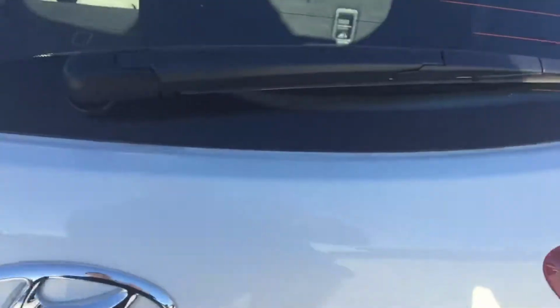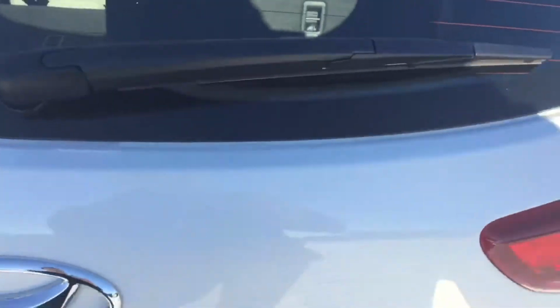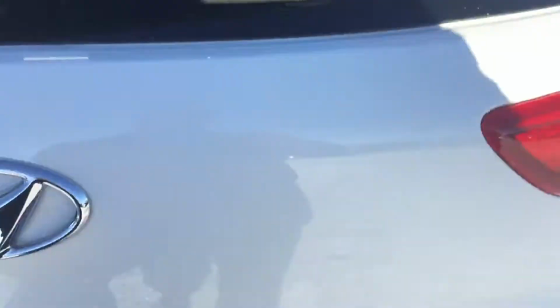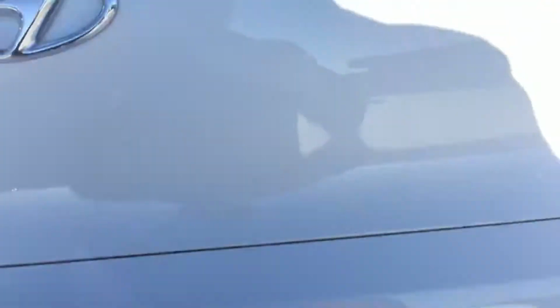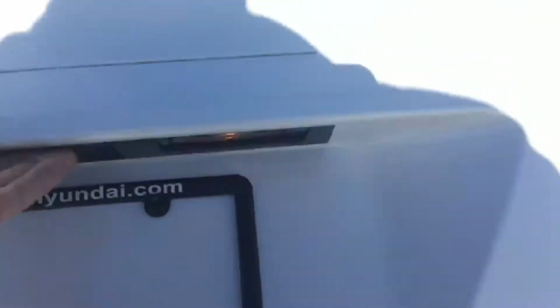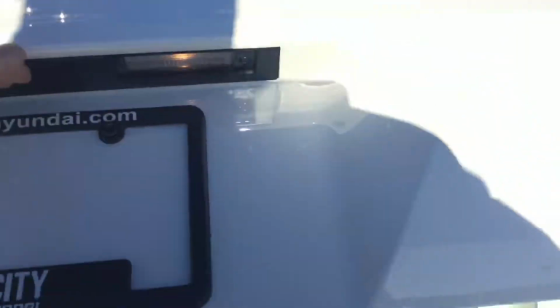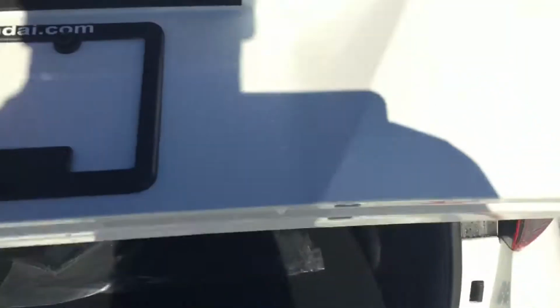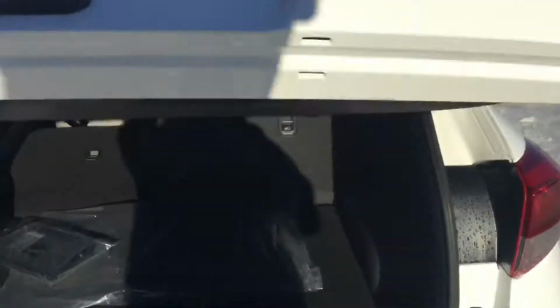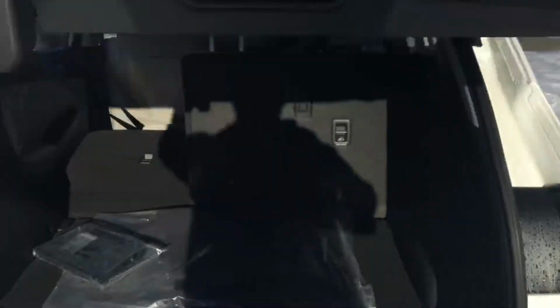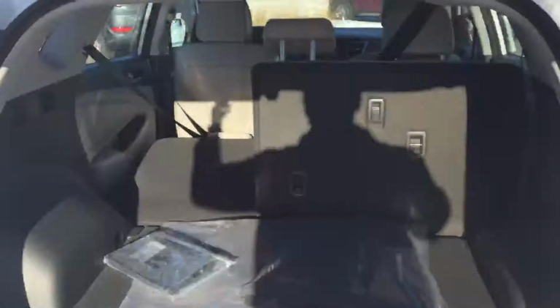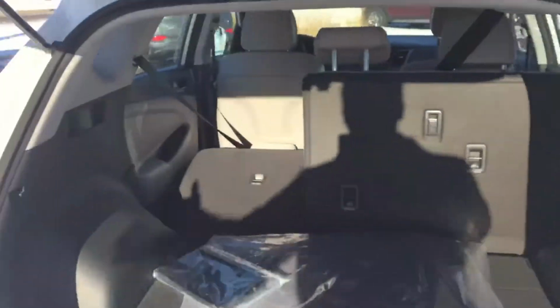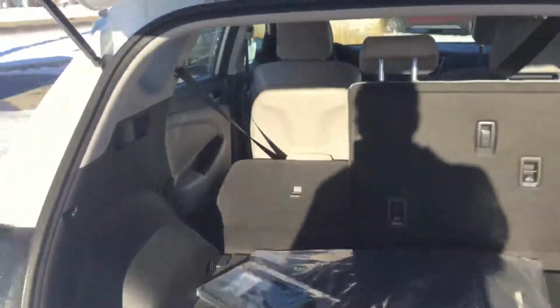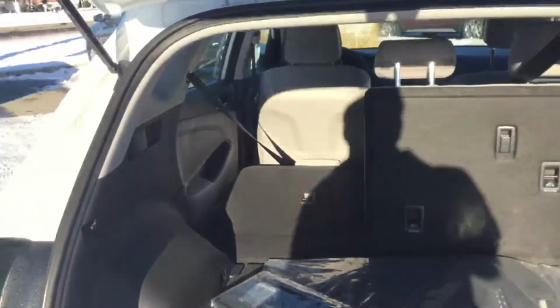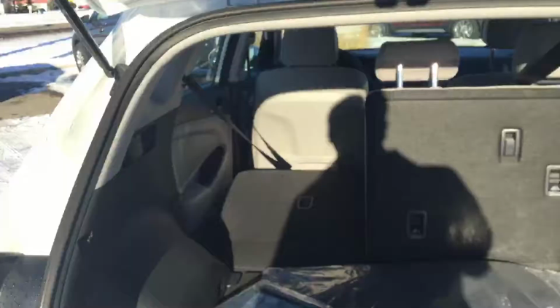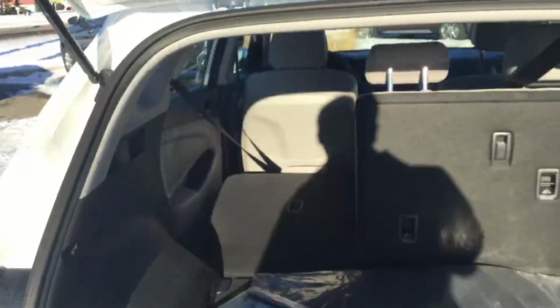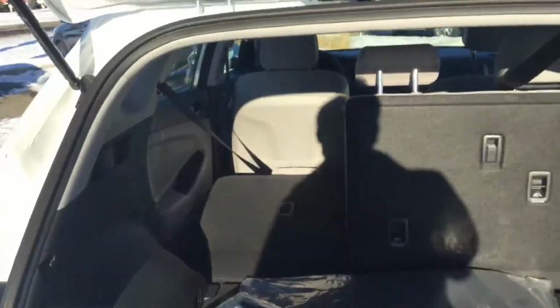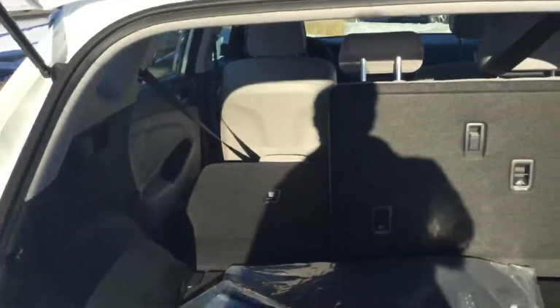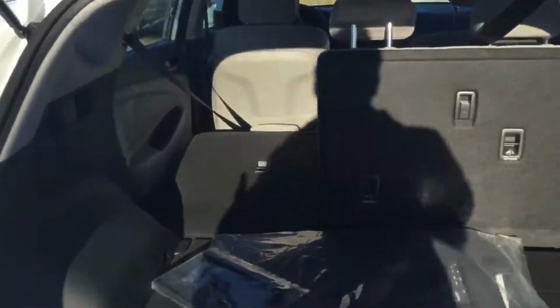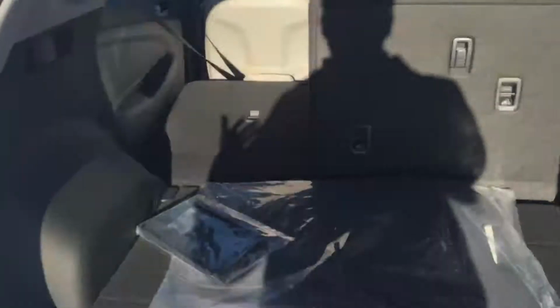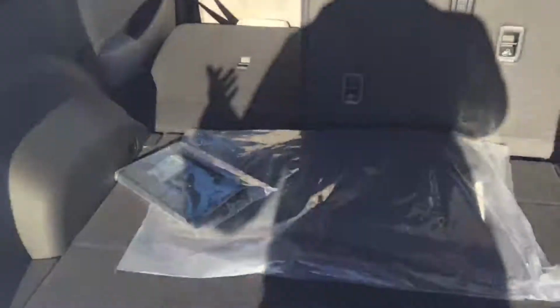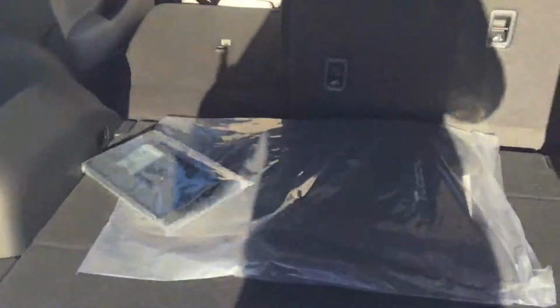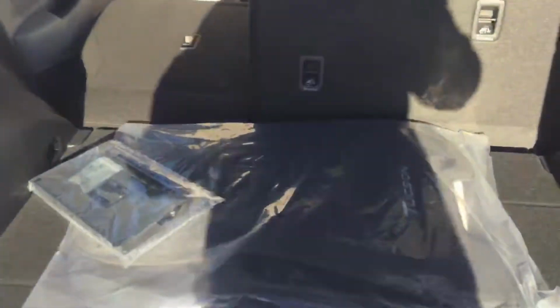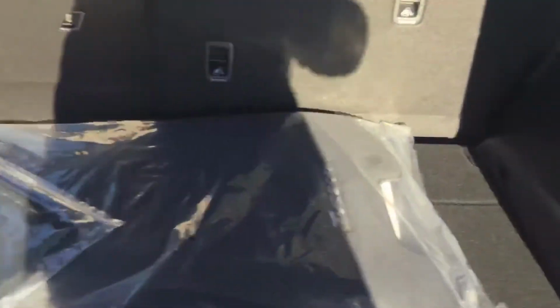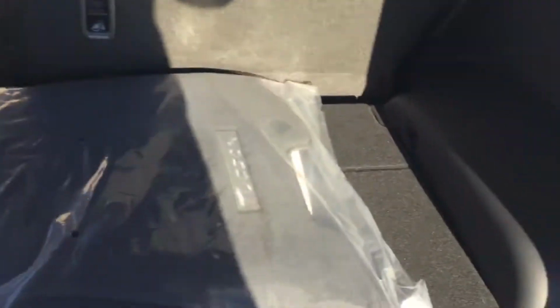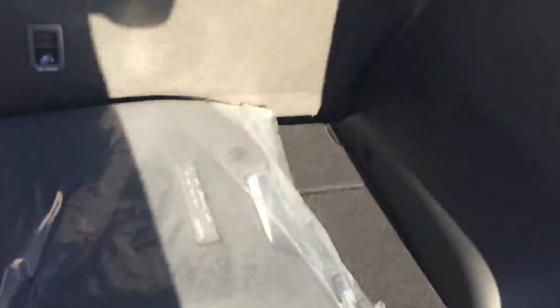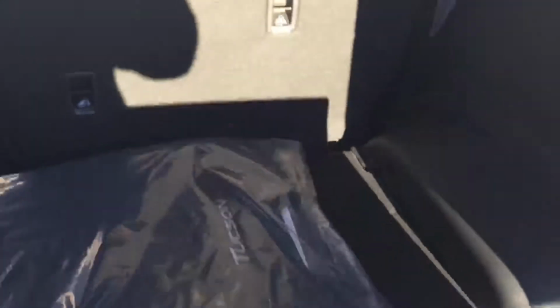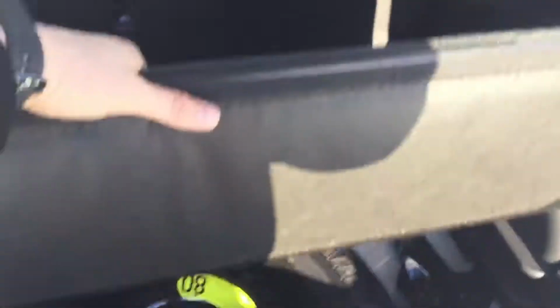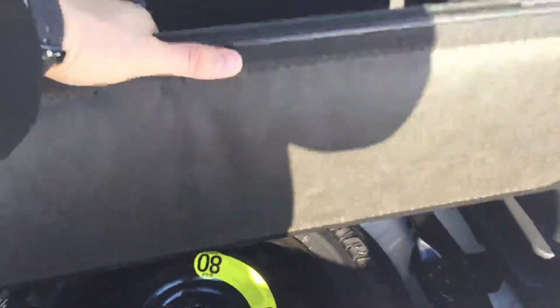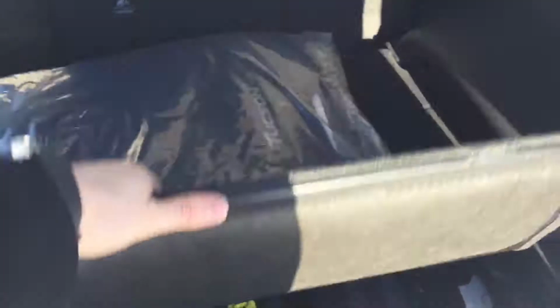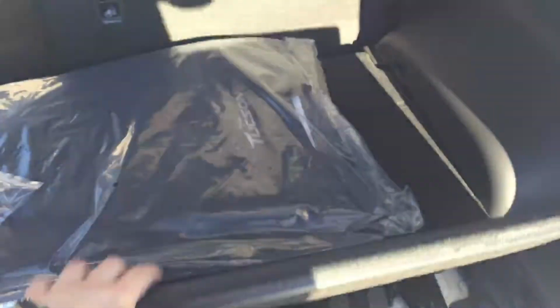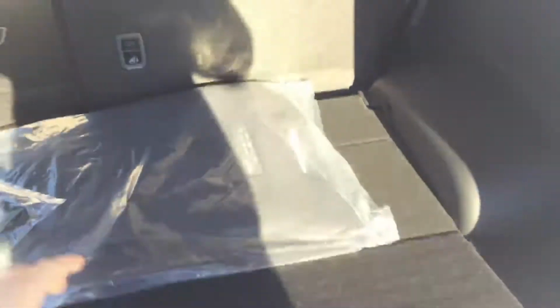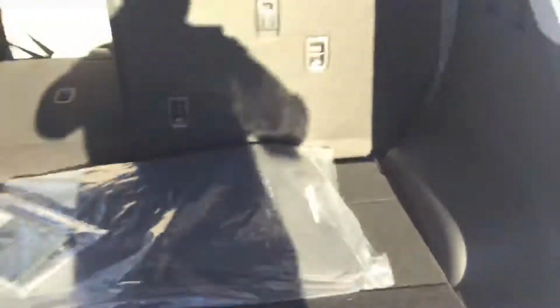Popping open the trunk, we've got tons and tons of space. As you can see, the seats fold right down, and we have a spare tire right underneath for you.